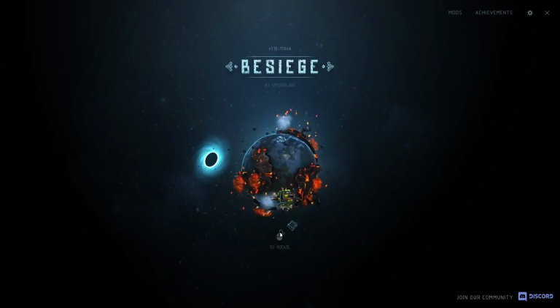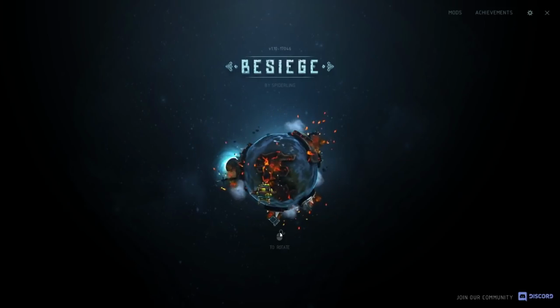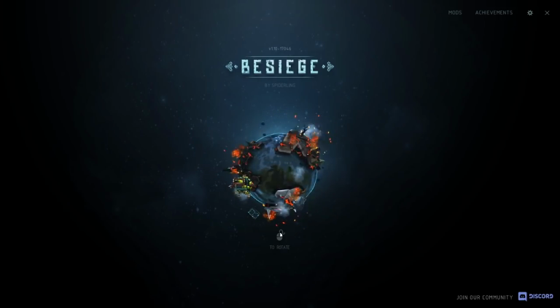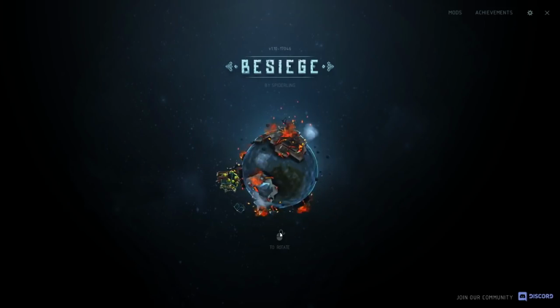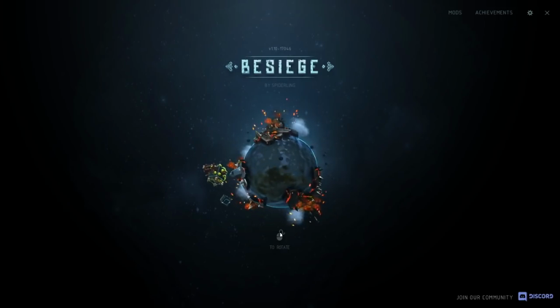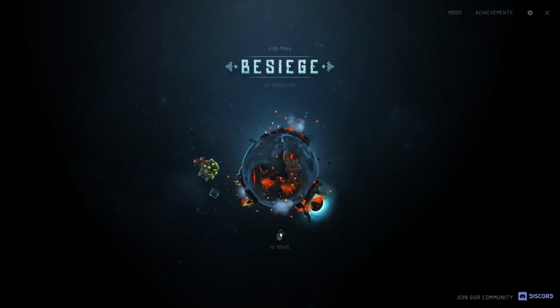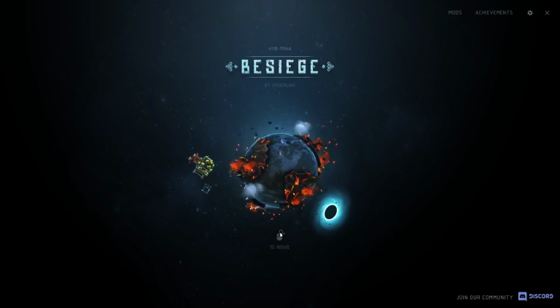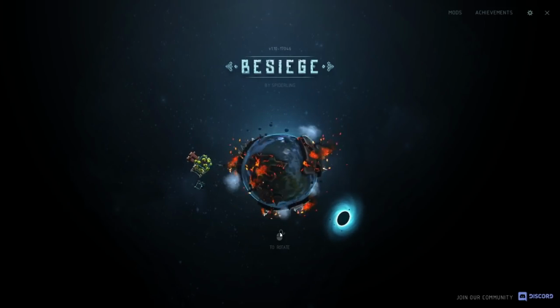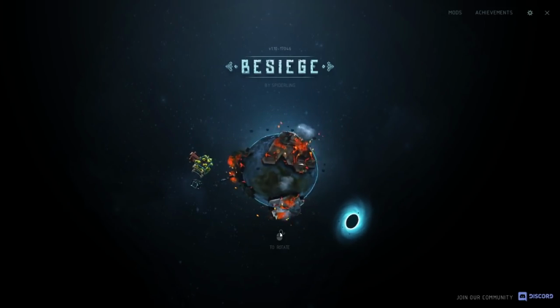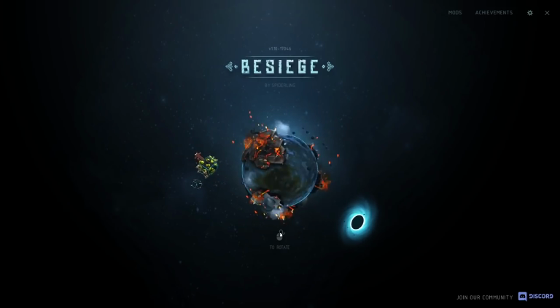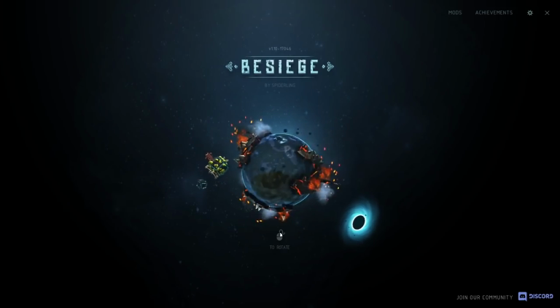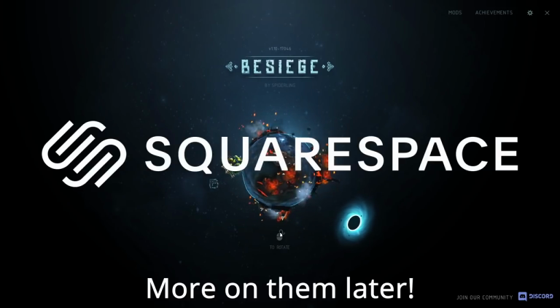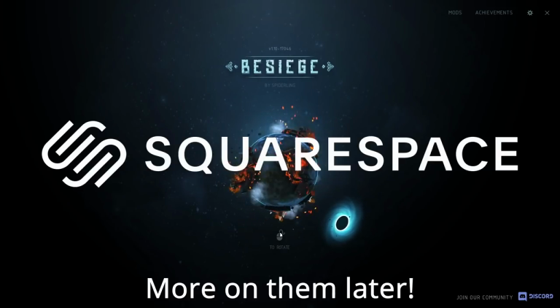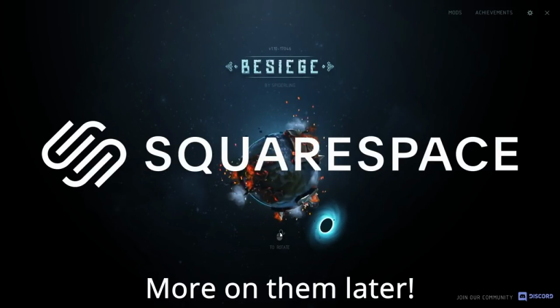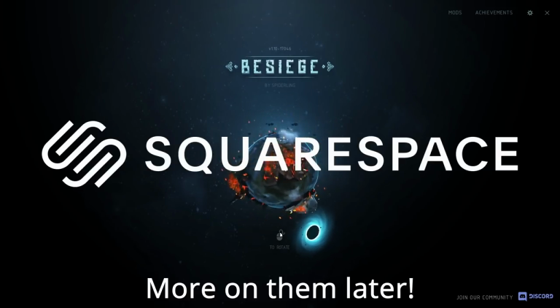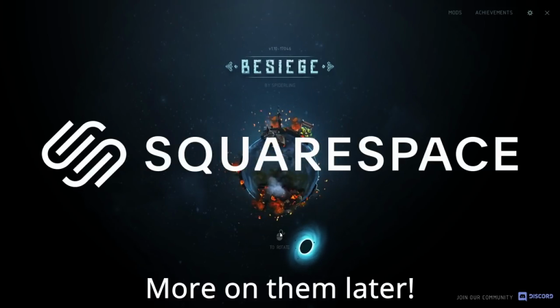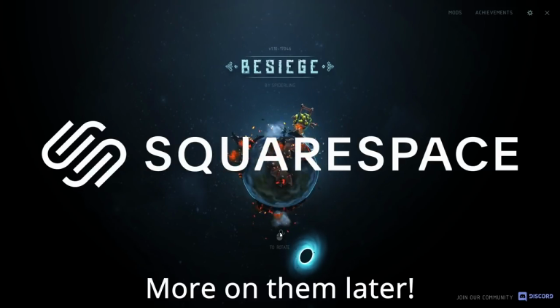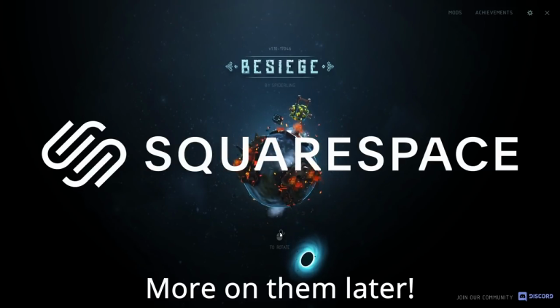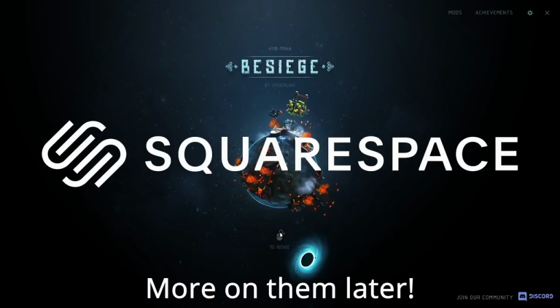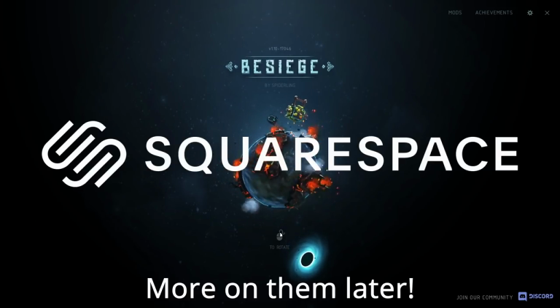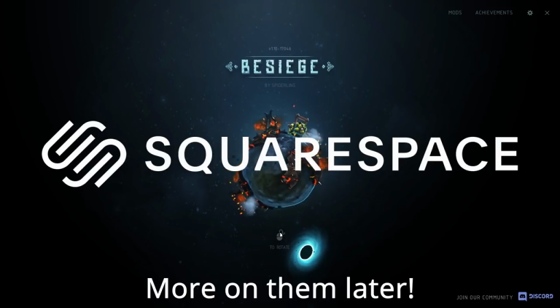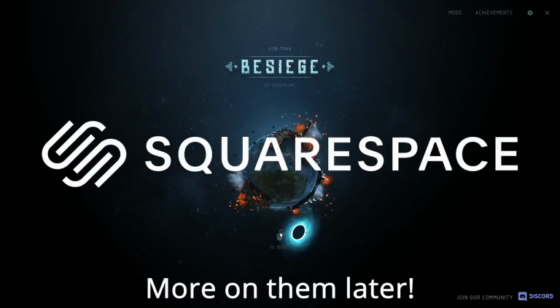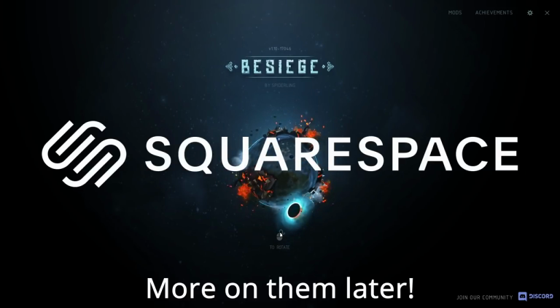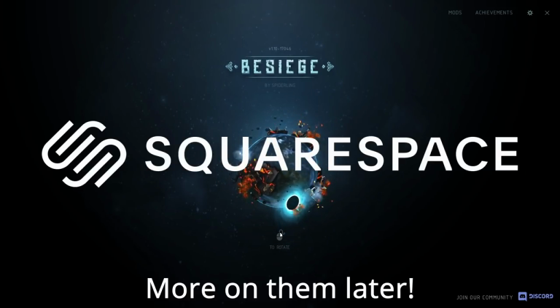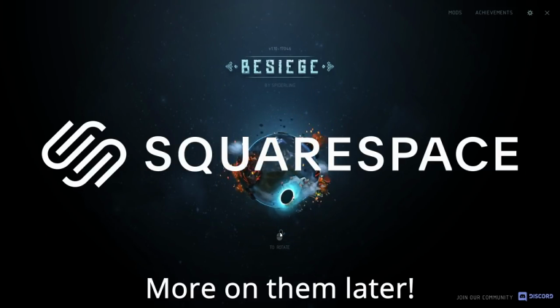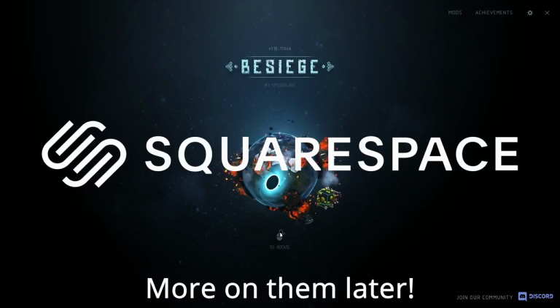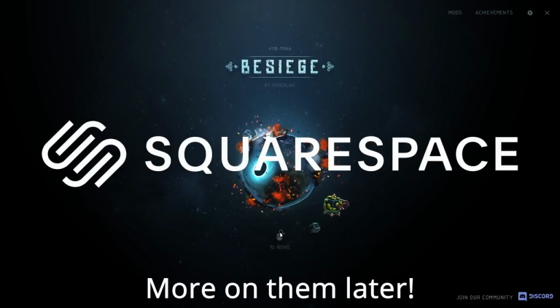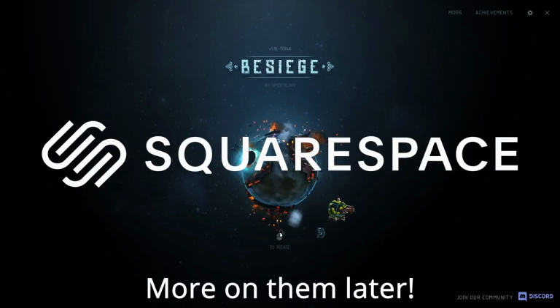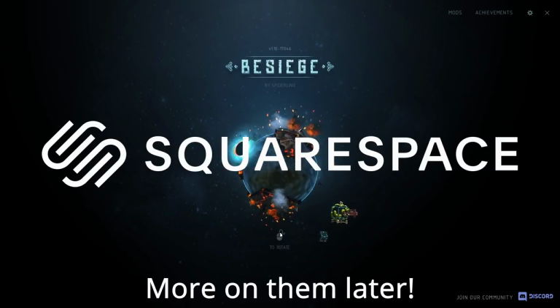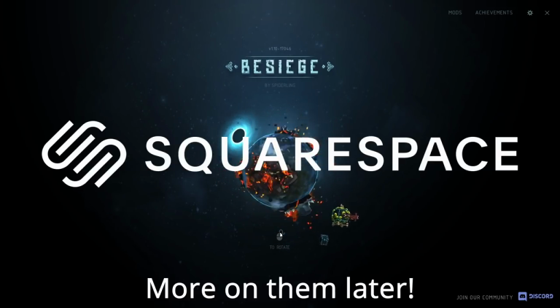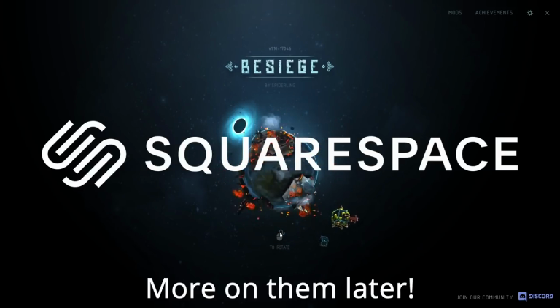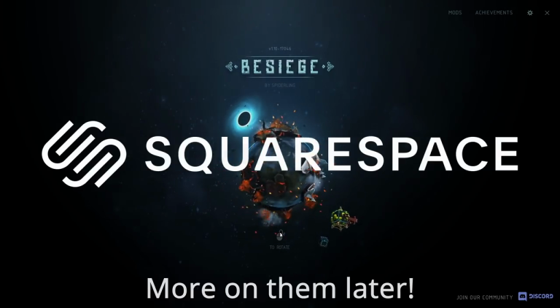Before I get into it, this video is sponsored by Squarespace, the all-in-one platform to build and manage your website.